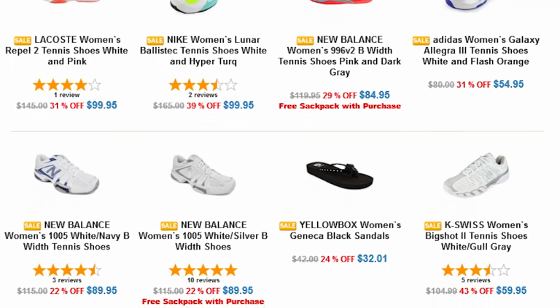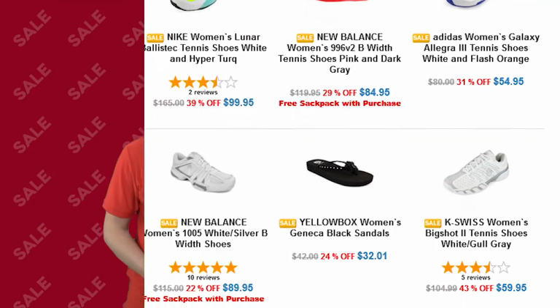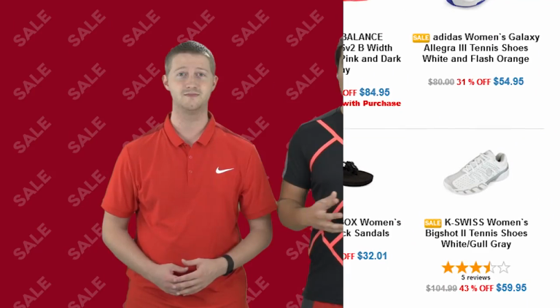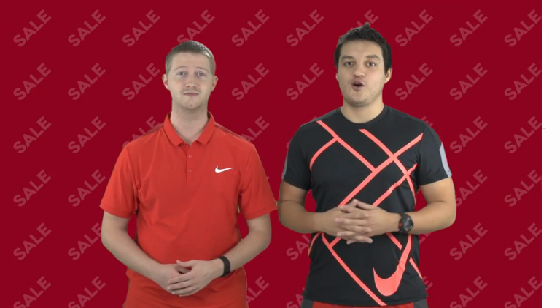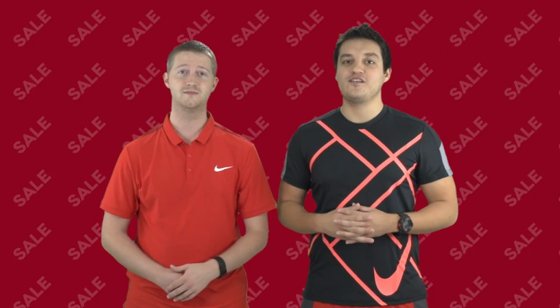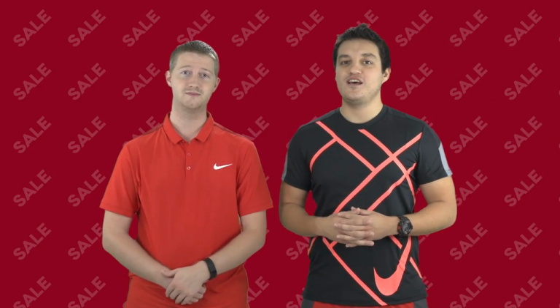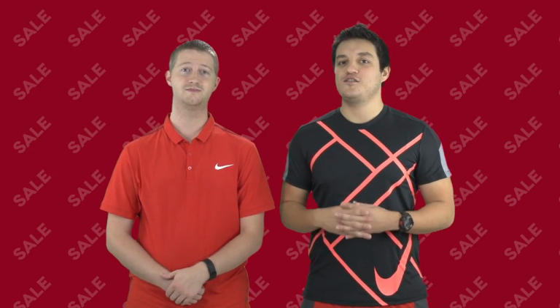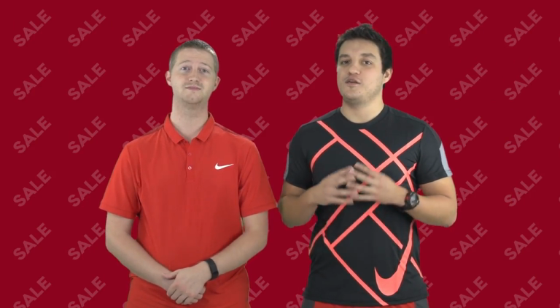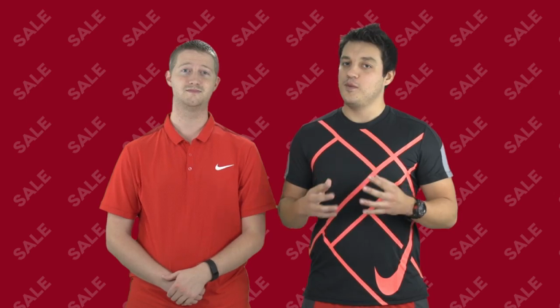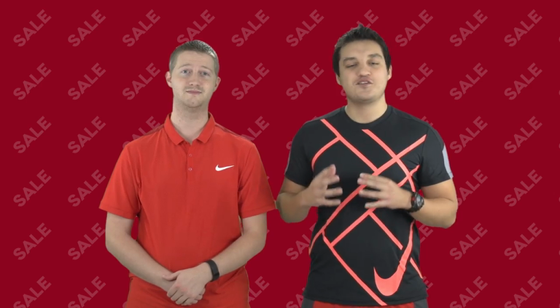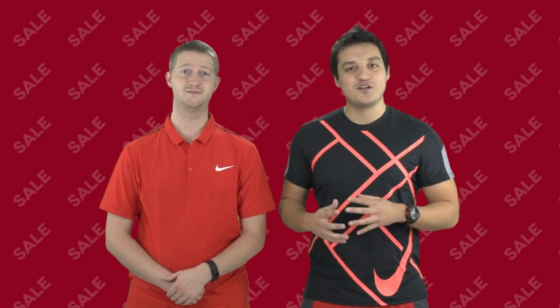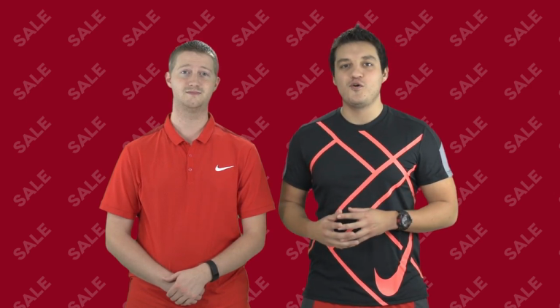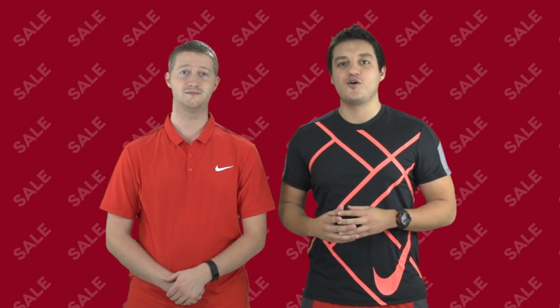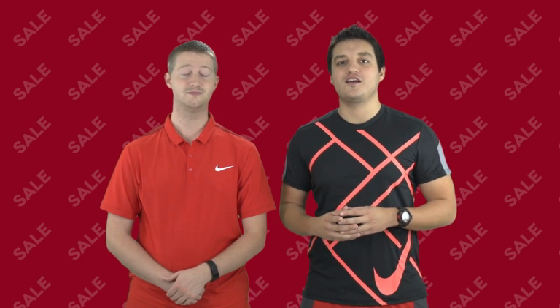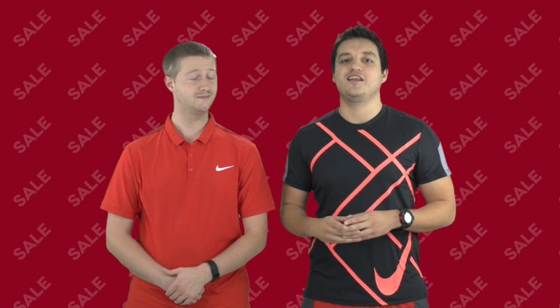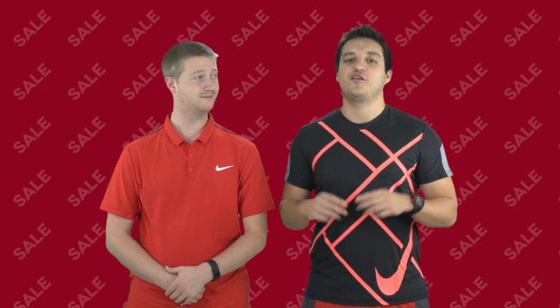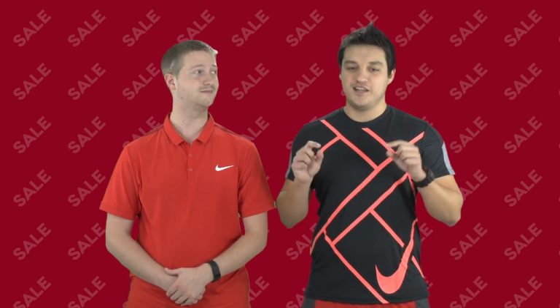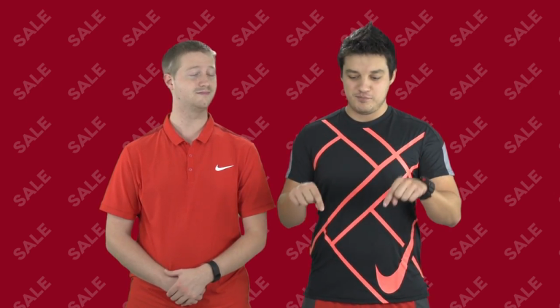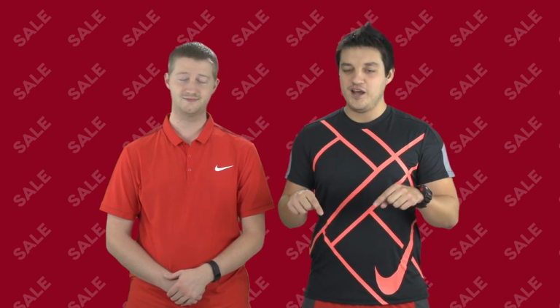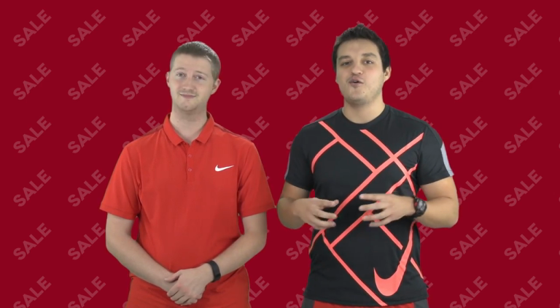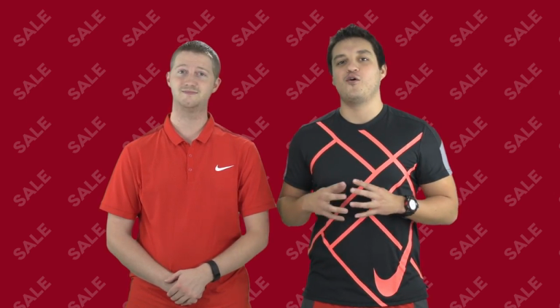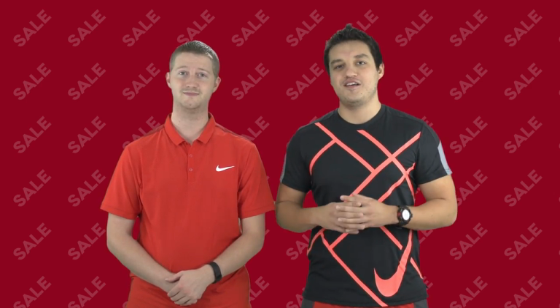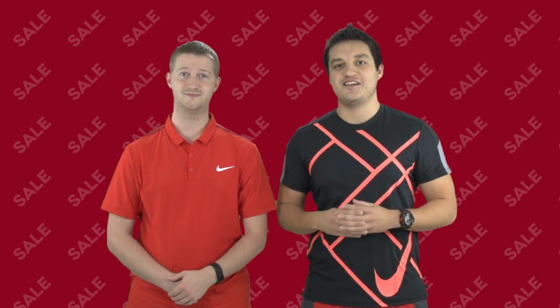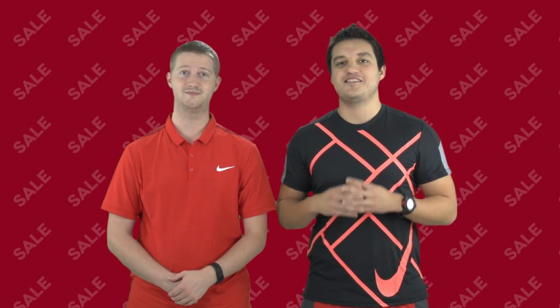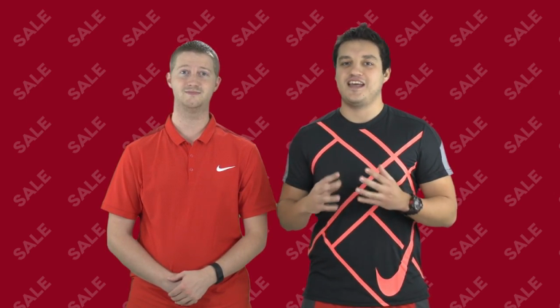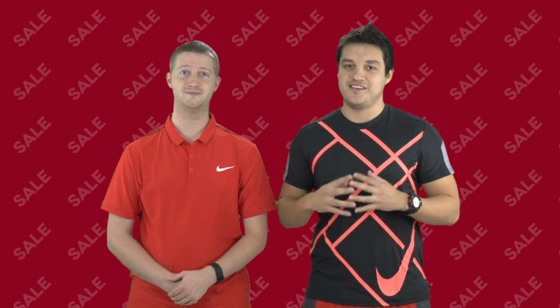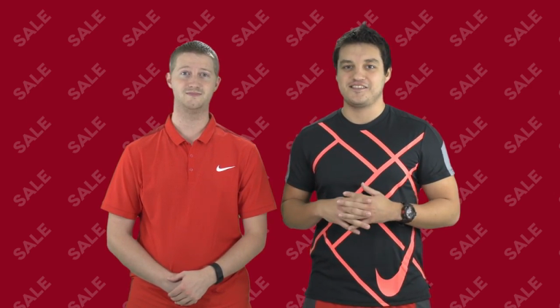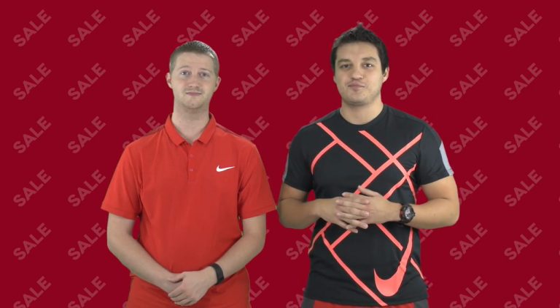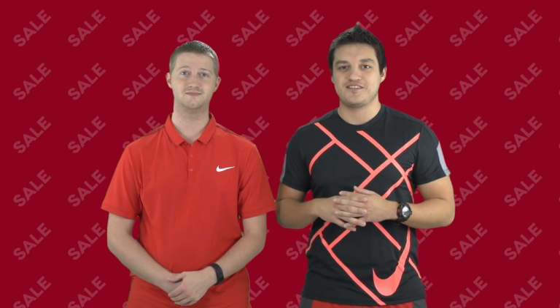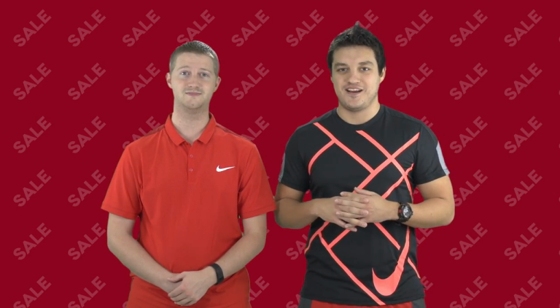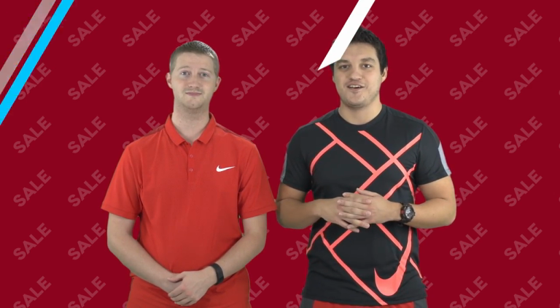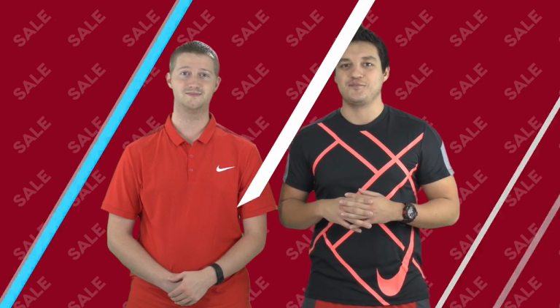For our current sales and much more, click on the link below or visit us at TennisExpress.com.